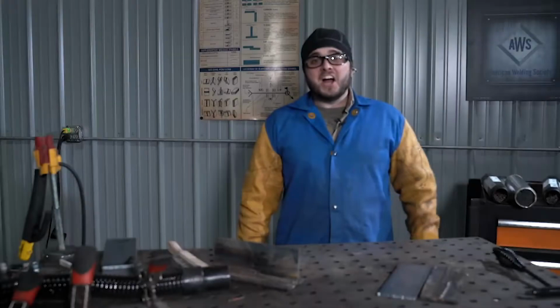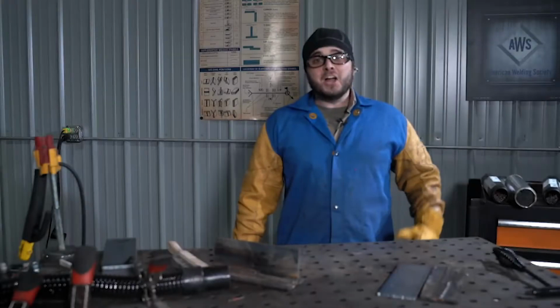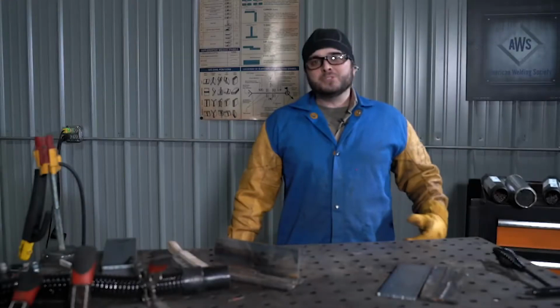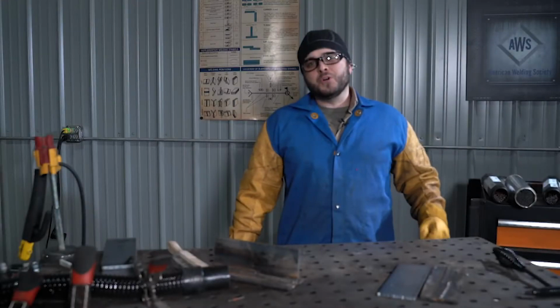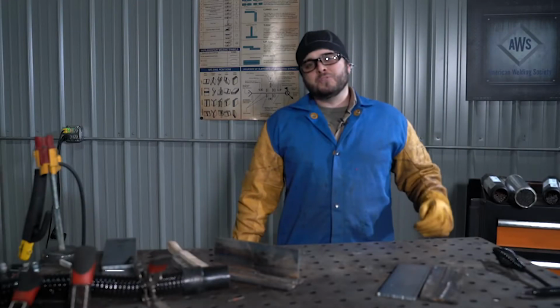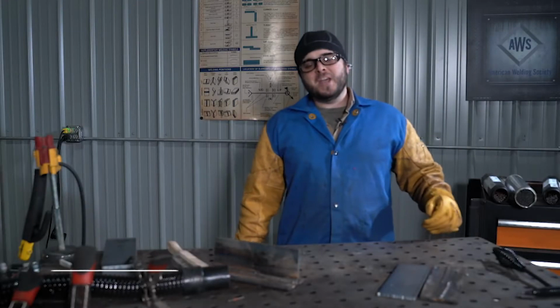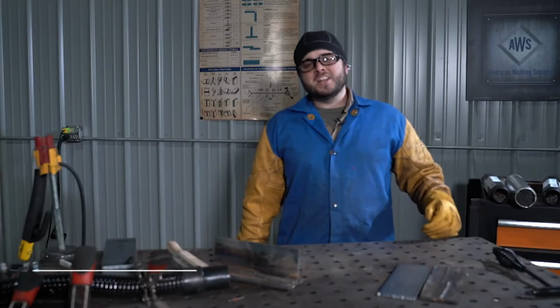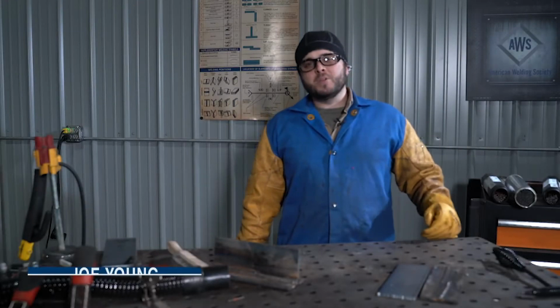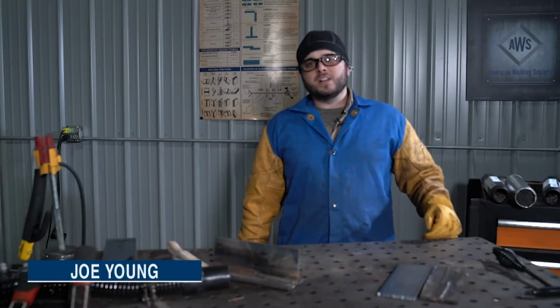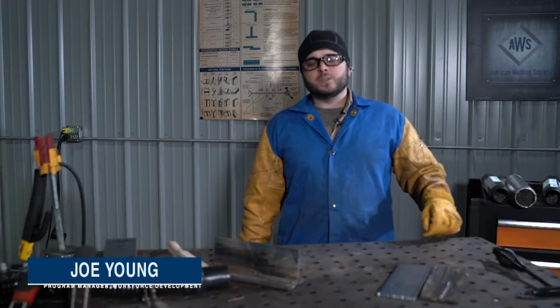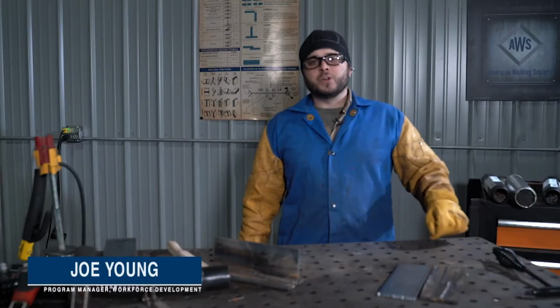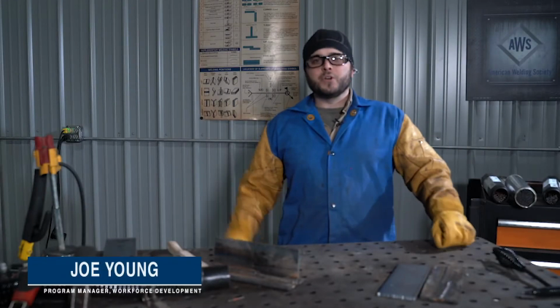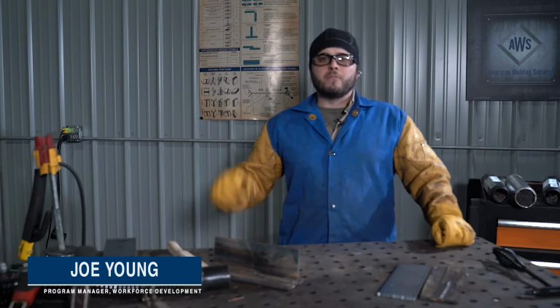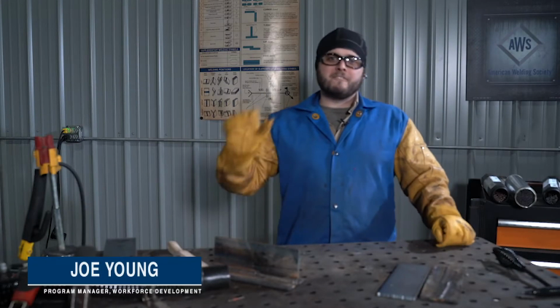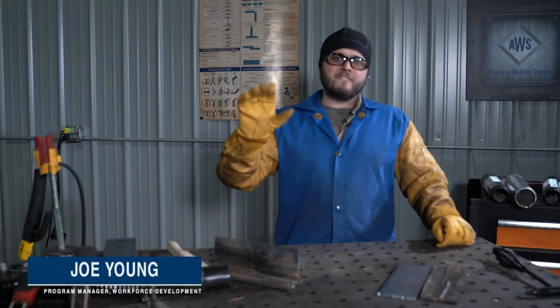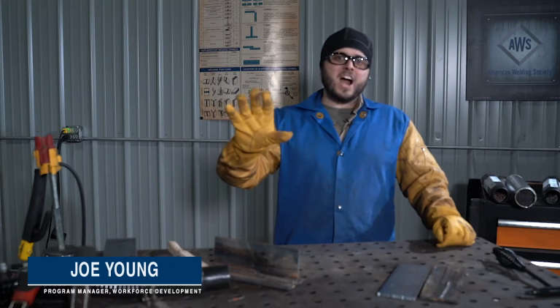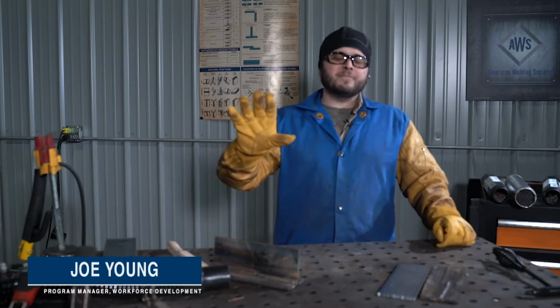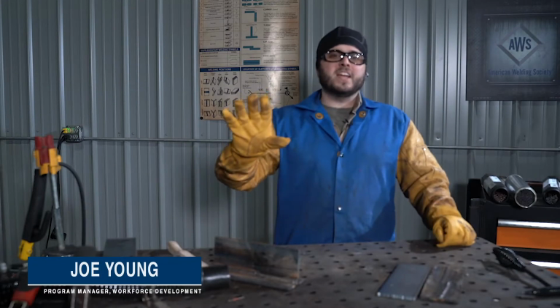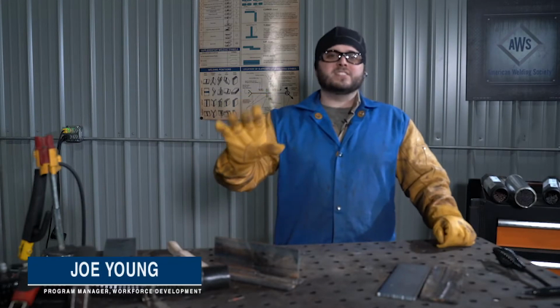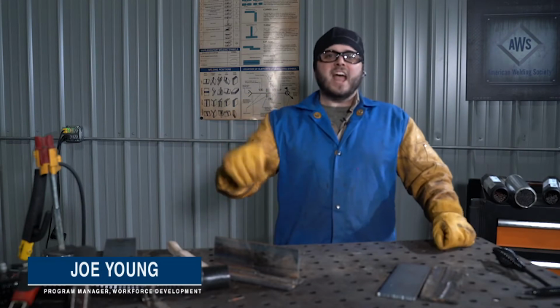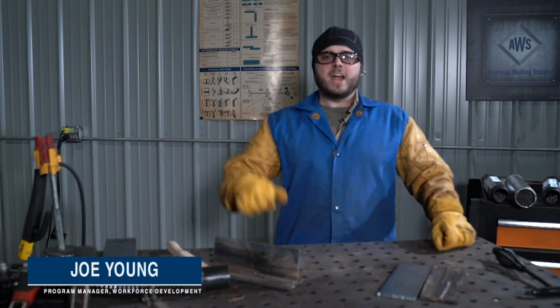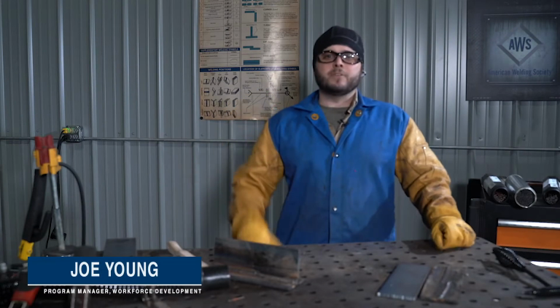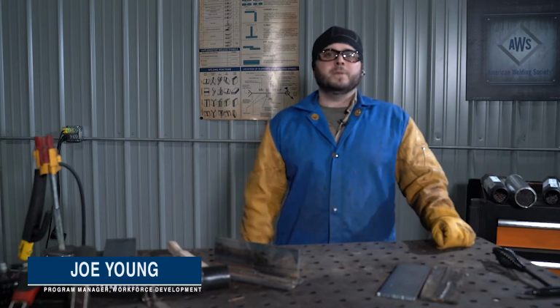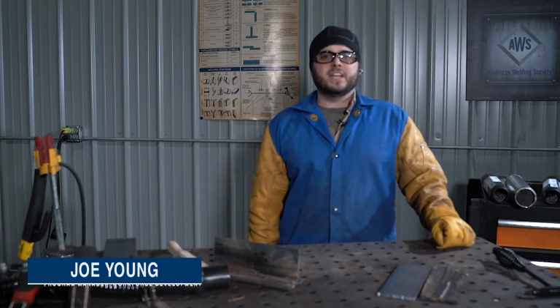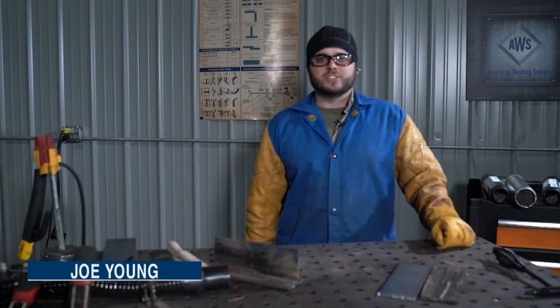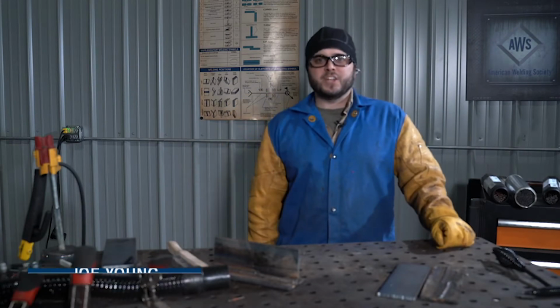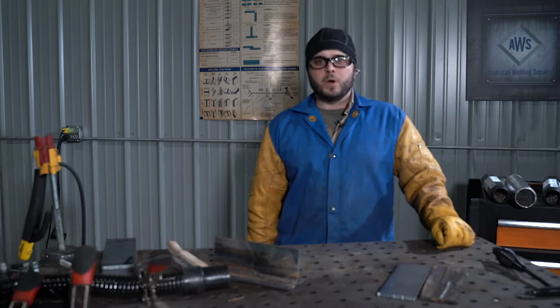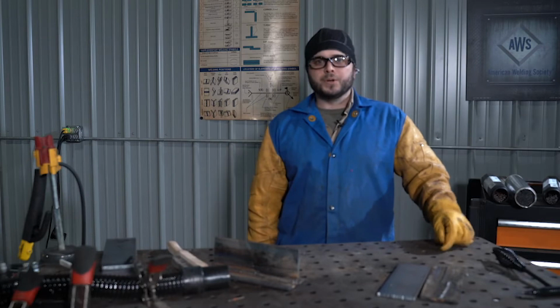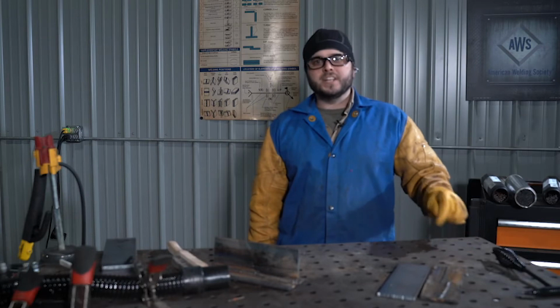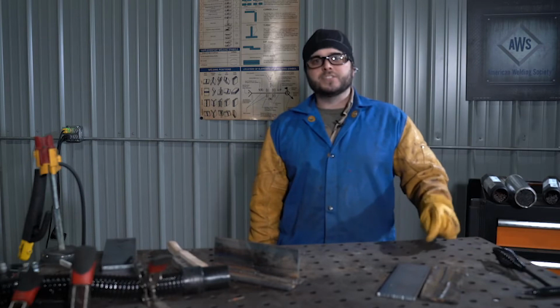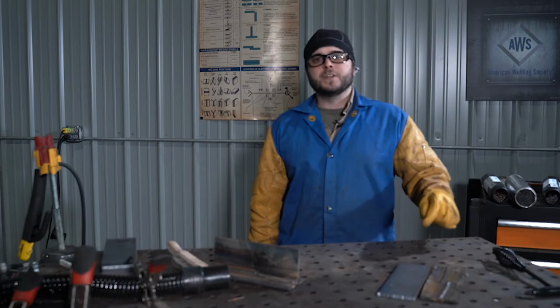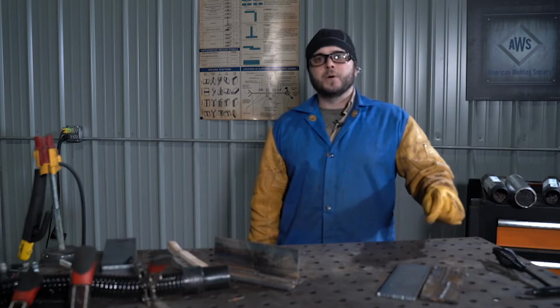Hi, I'm Joe from AWS and we're going to go over five things every beginner stick welder needs to know.